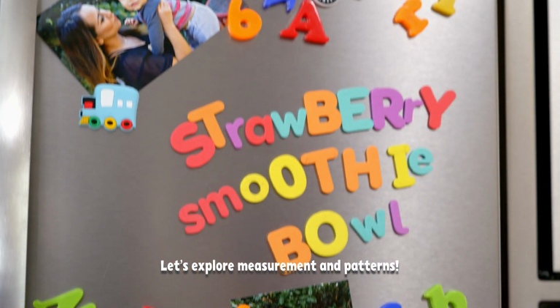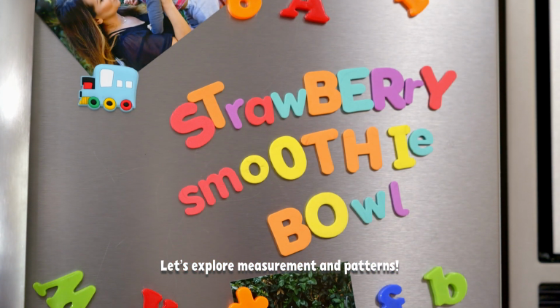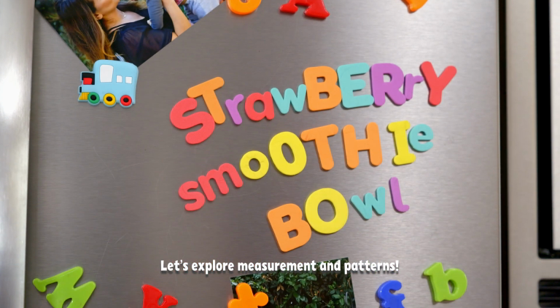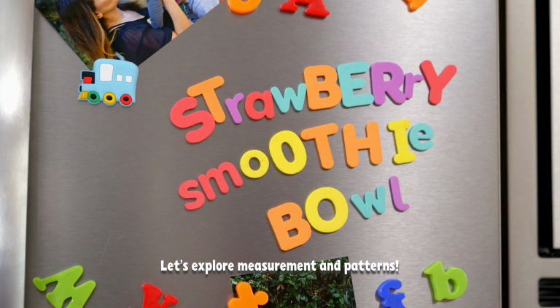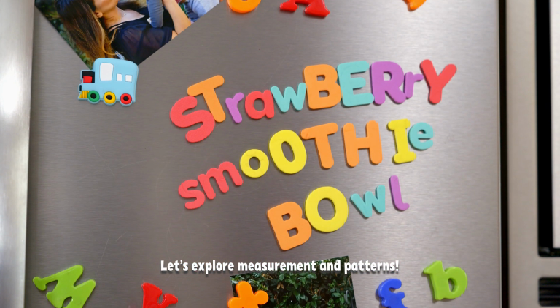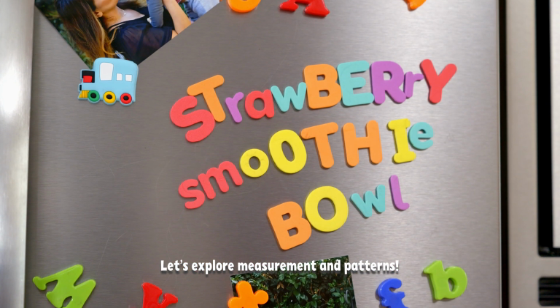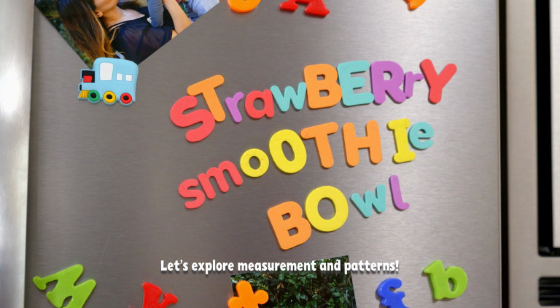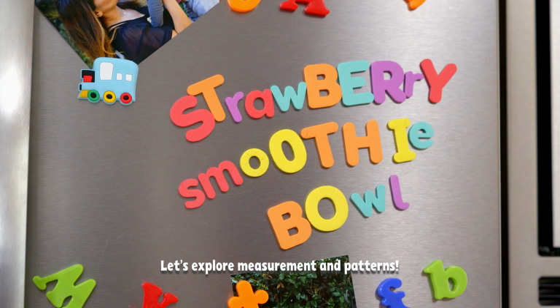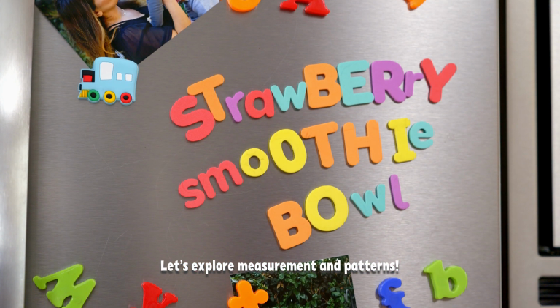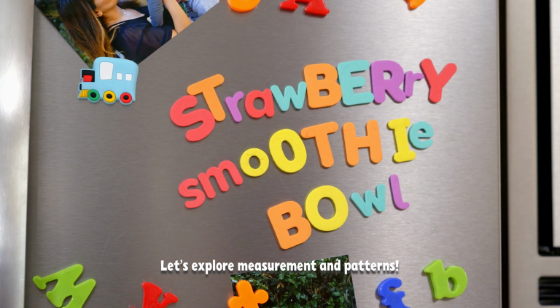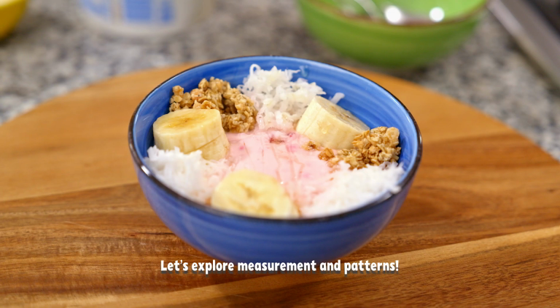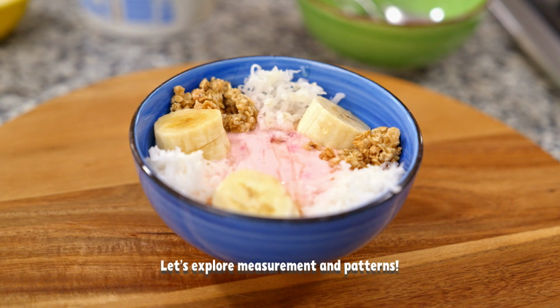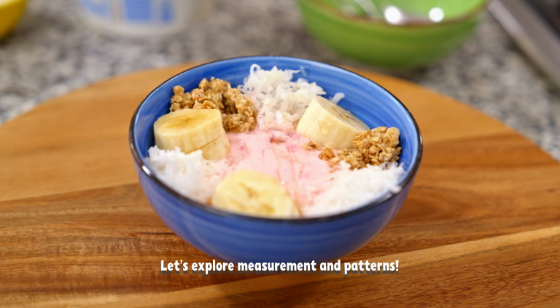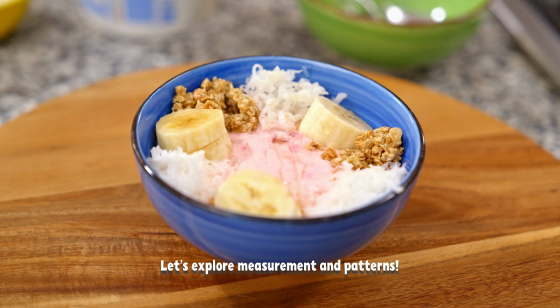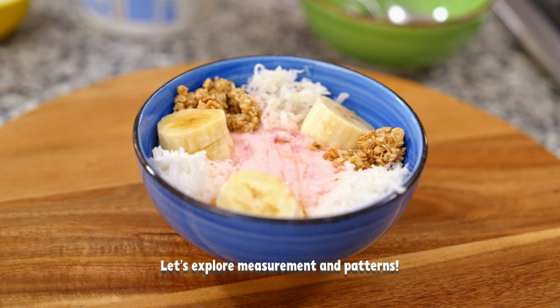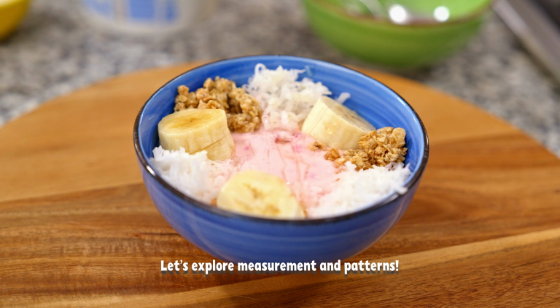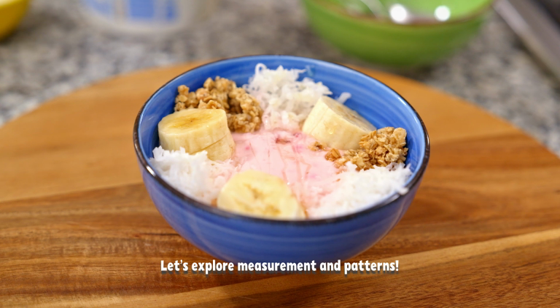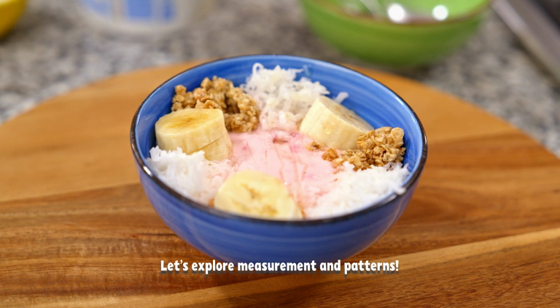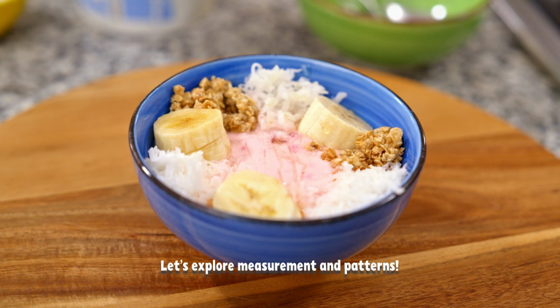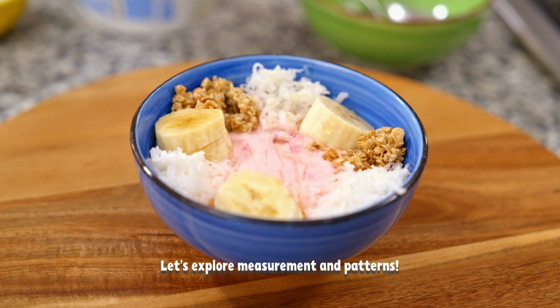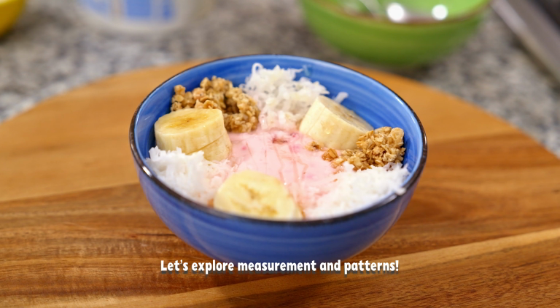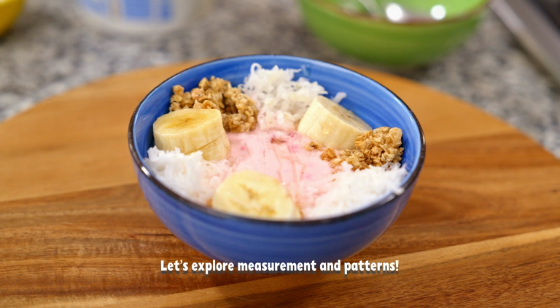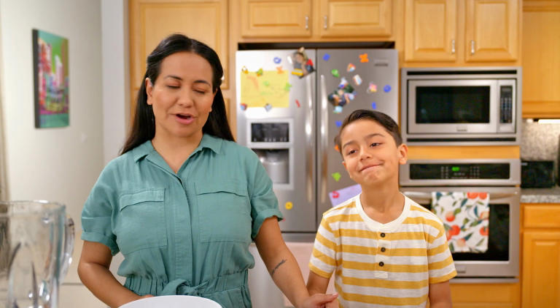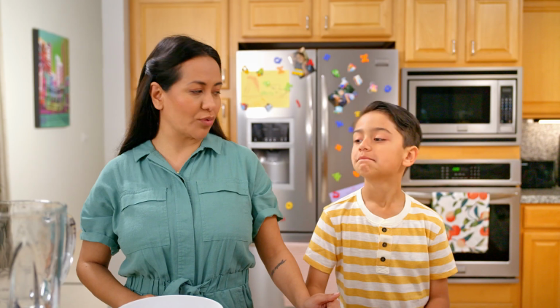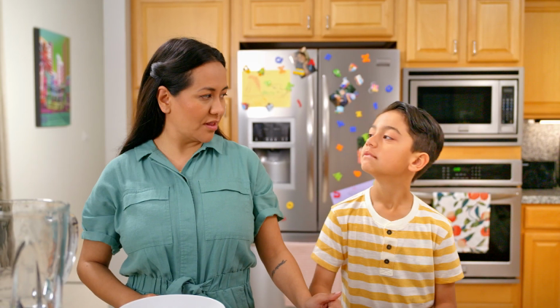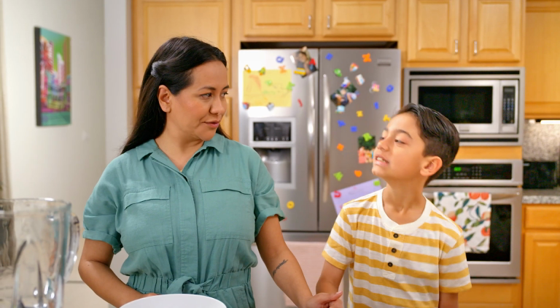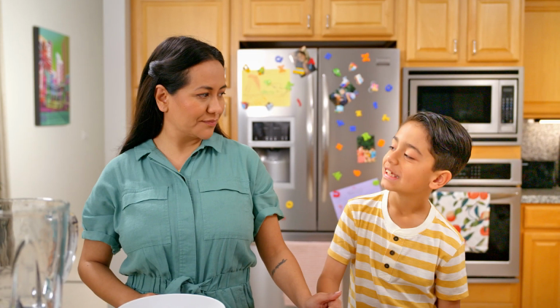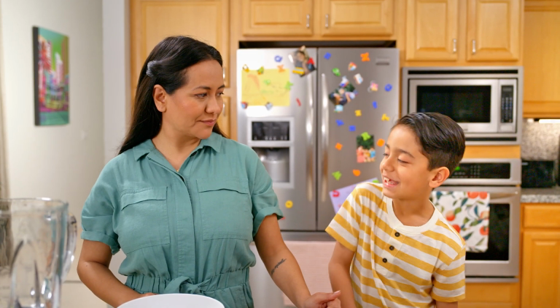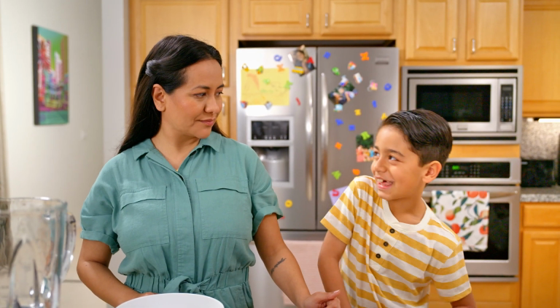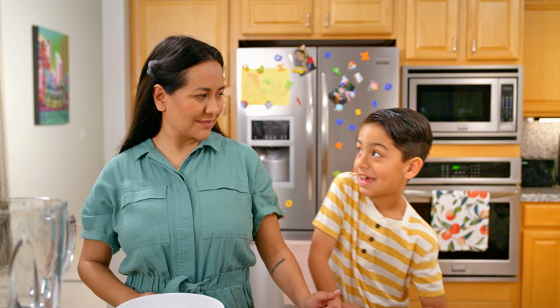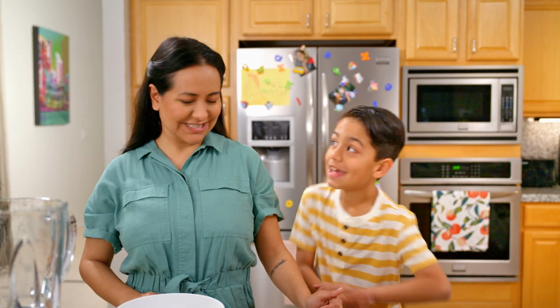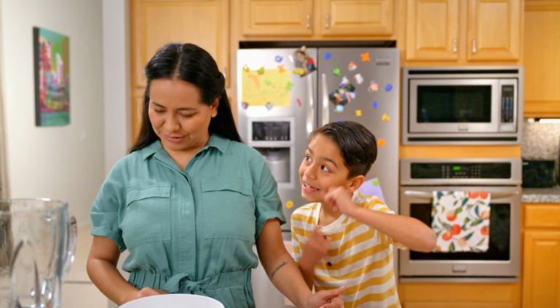Today we're making strawberry smoothie bowls — a delicious way to incorporate fruits into your everyday. Are you ready, Oliver? Yes, I am.